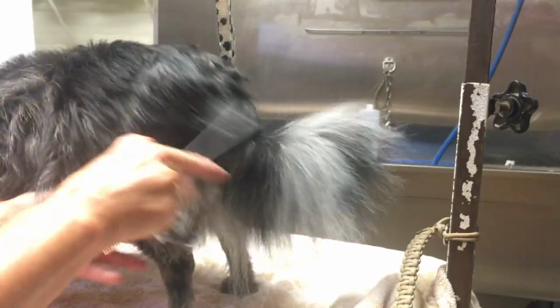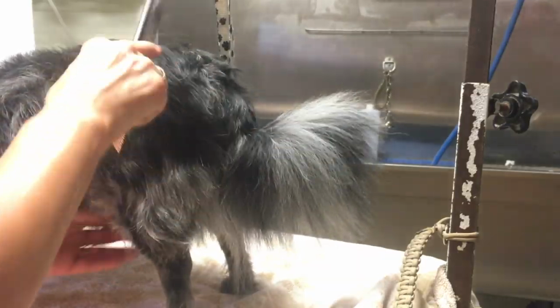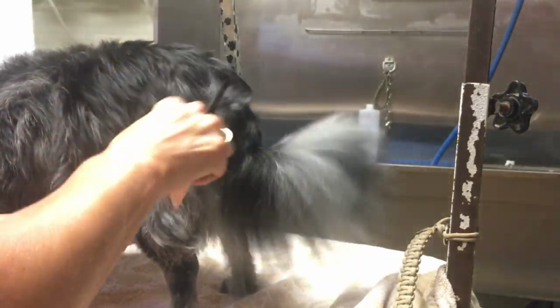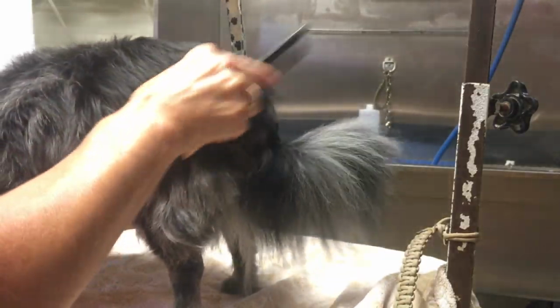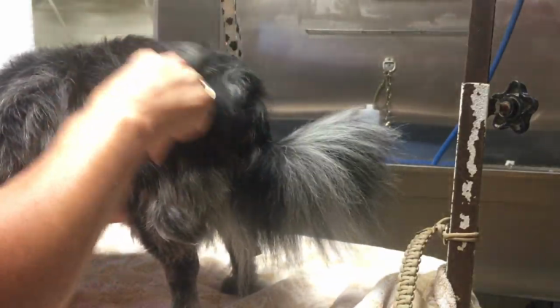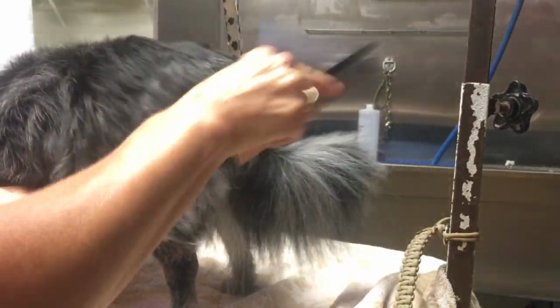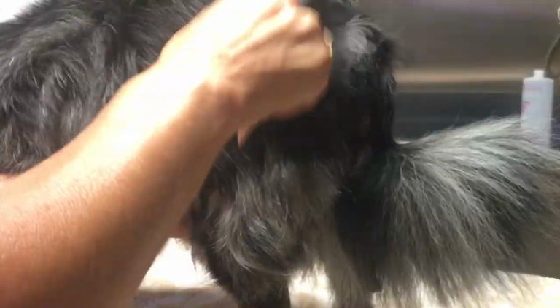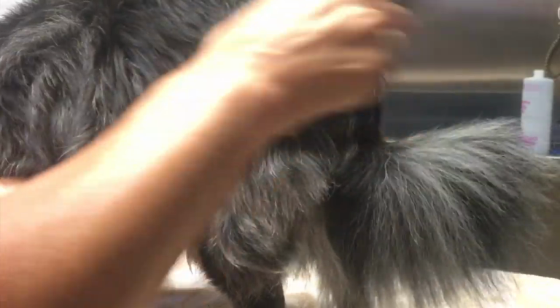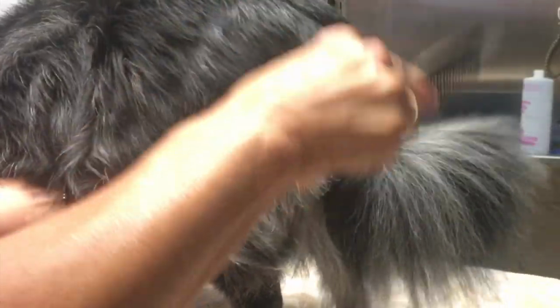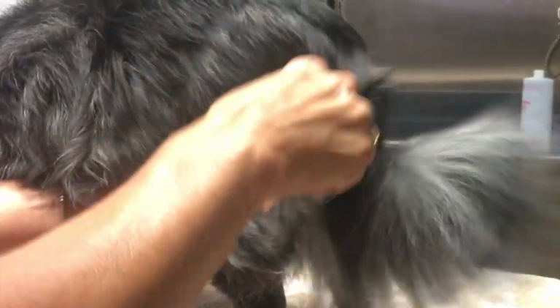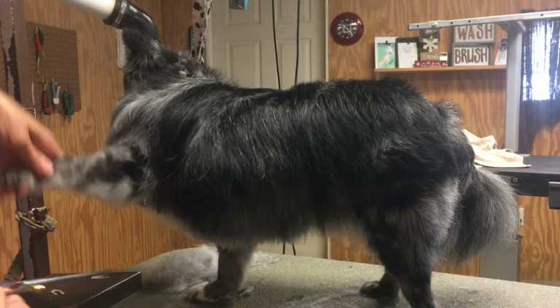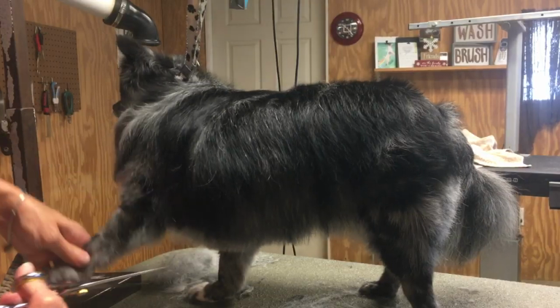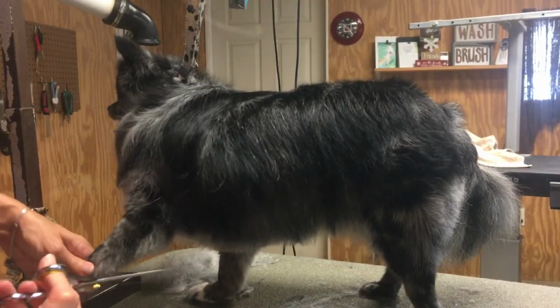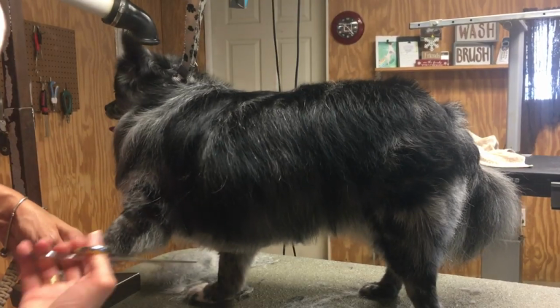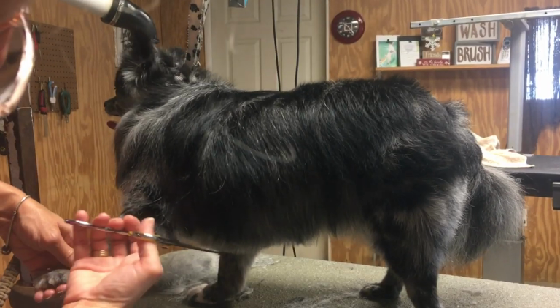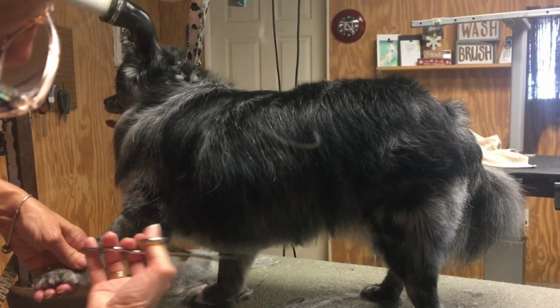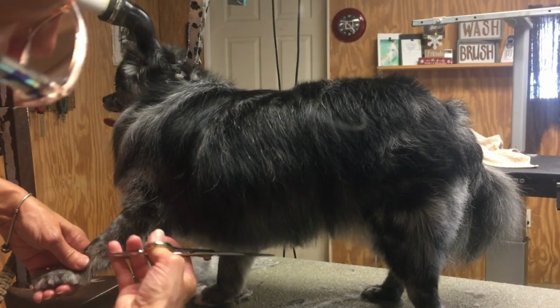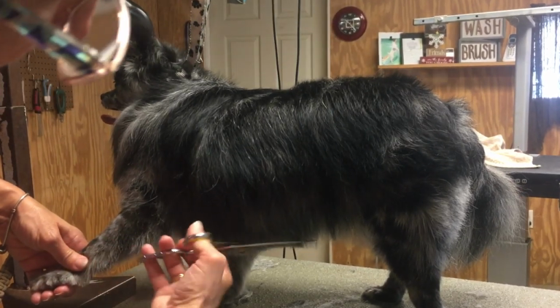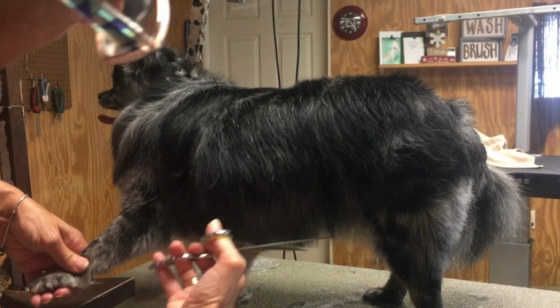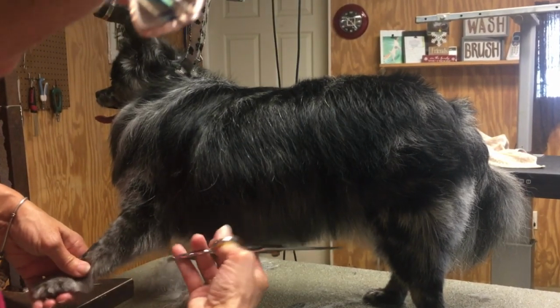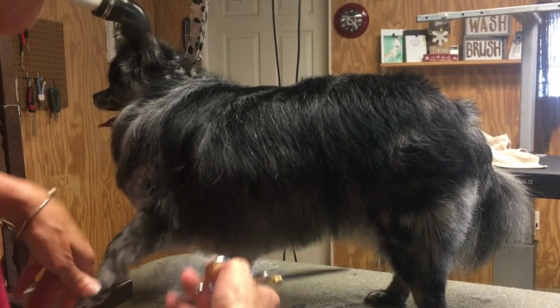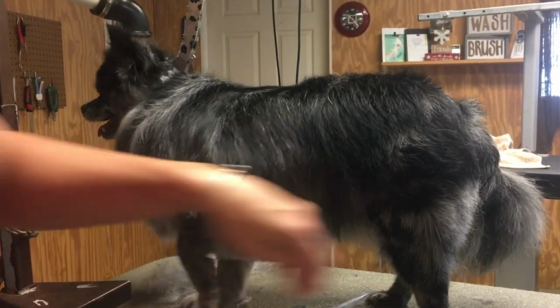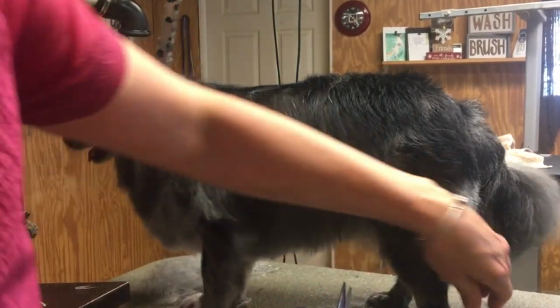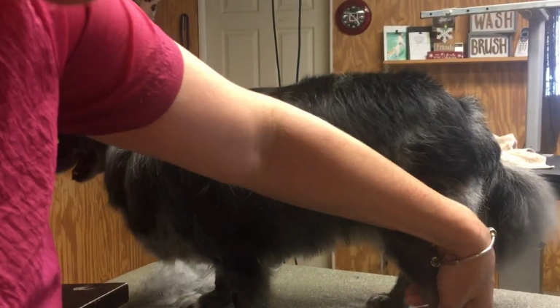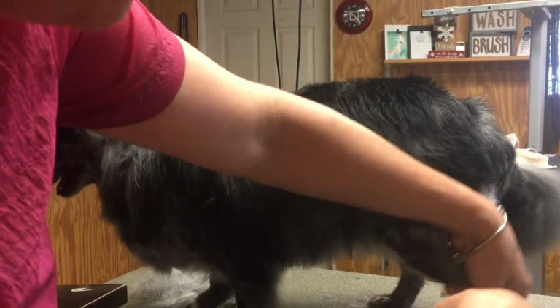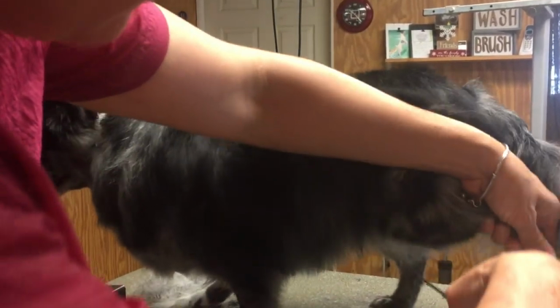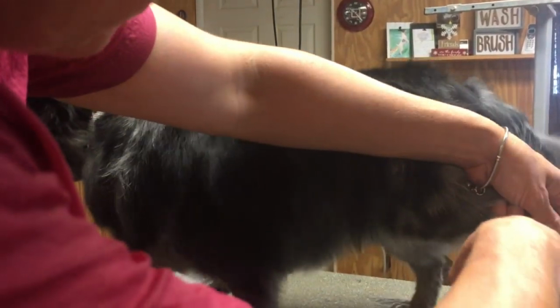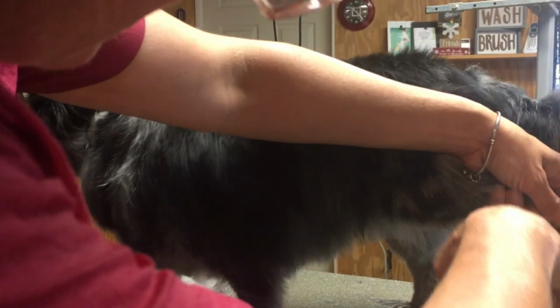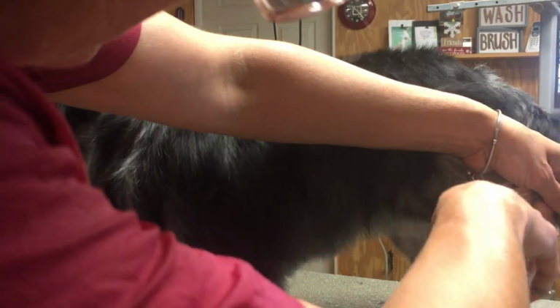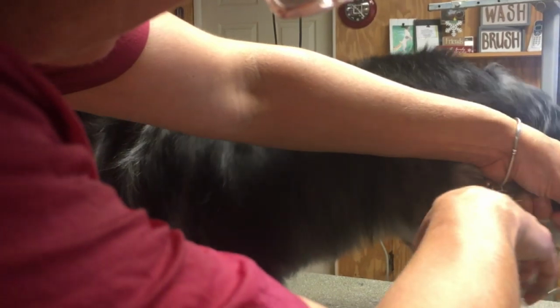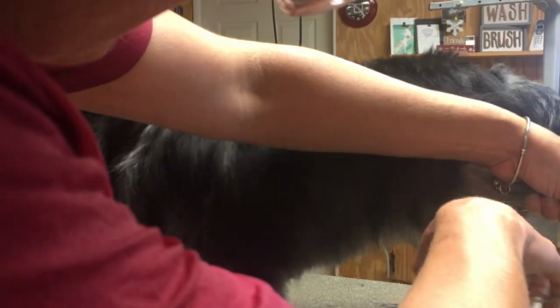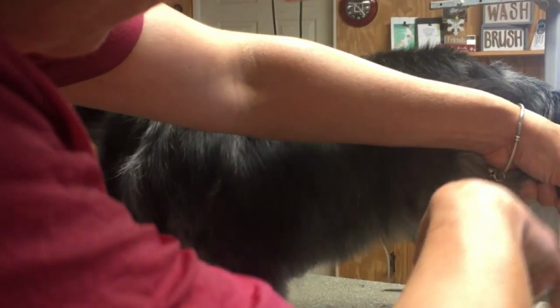We're going to need a brush, a comb, a good bath, and a pair of straight shears. I will be using thinning shears as well but you wouldn't have to.